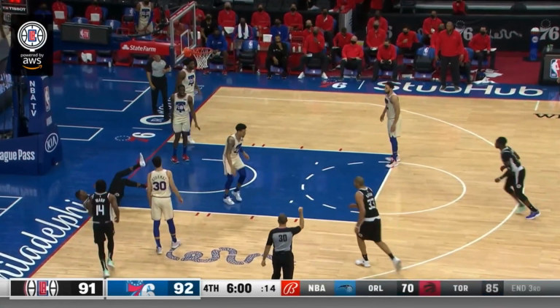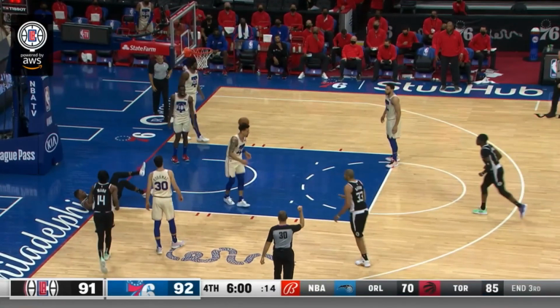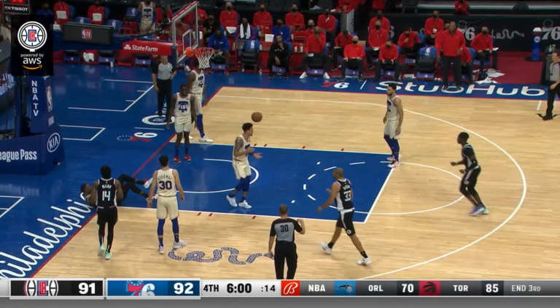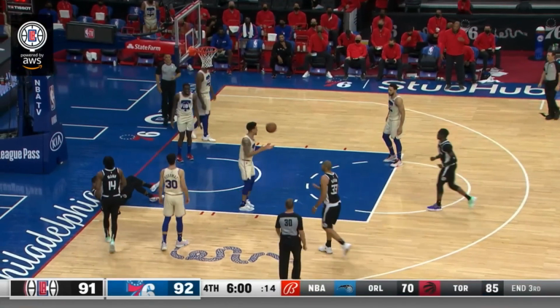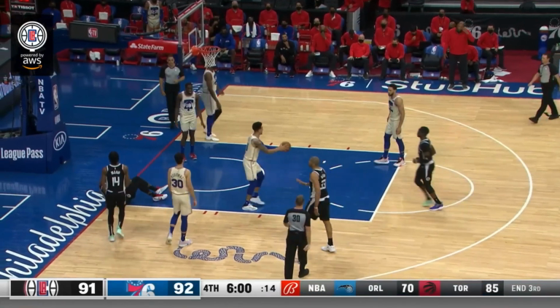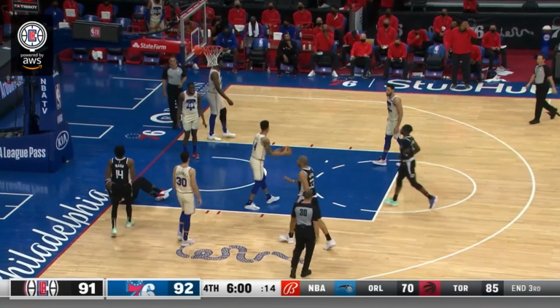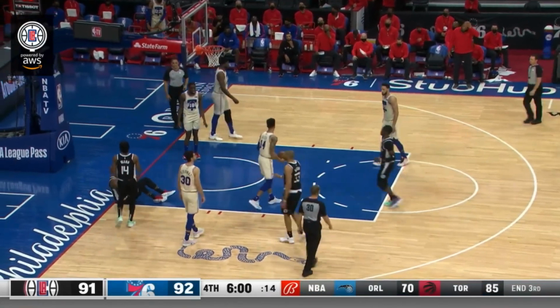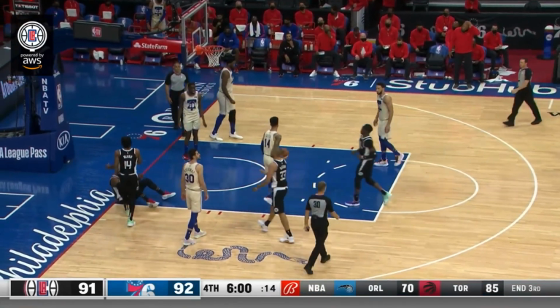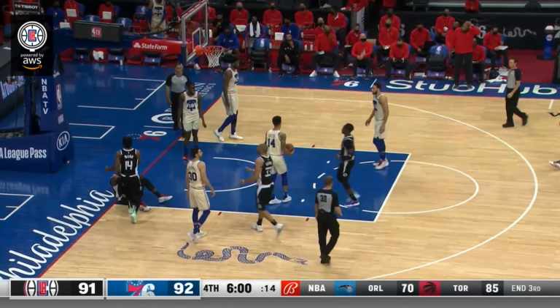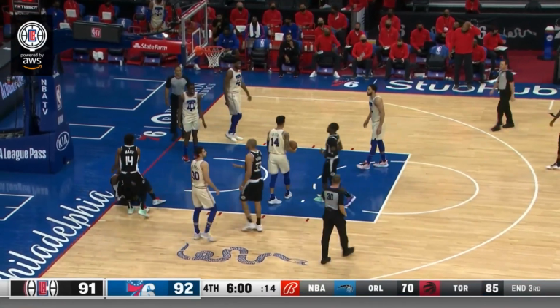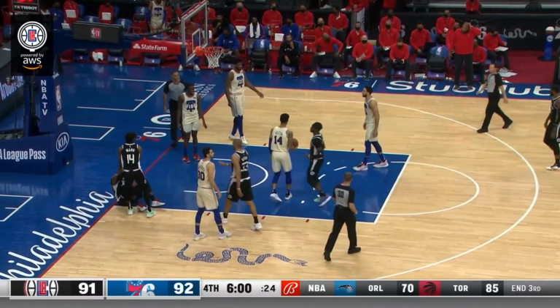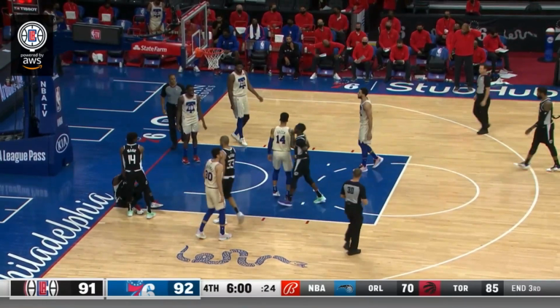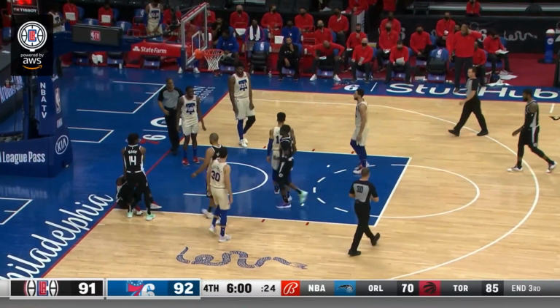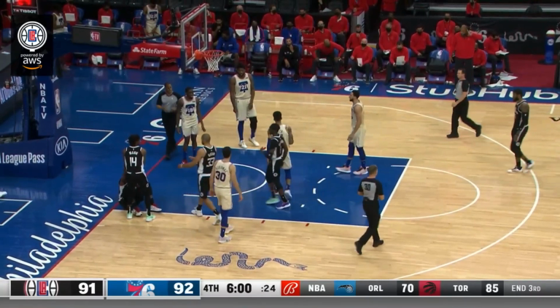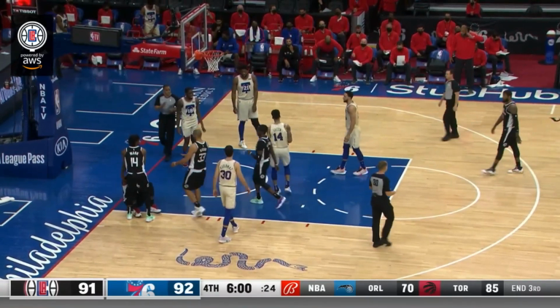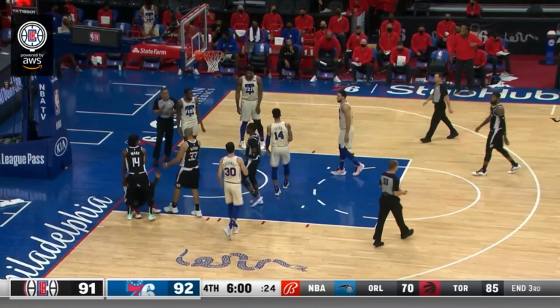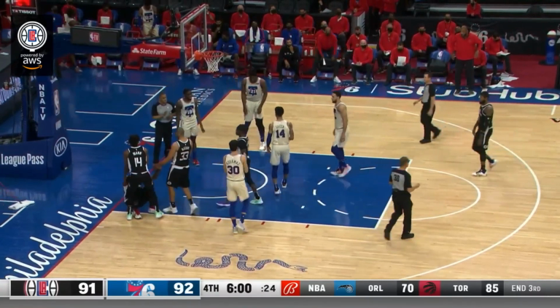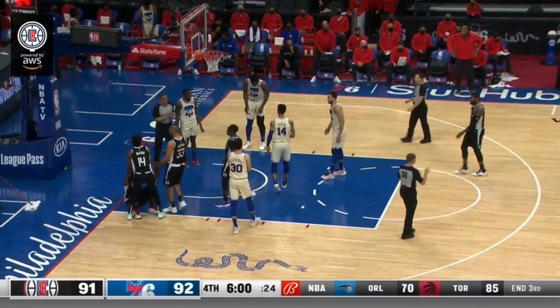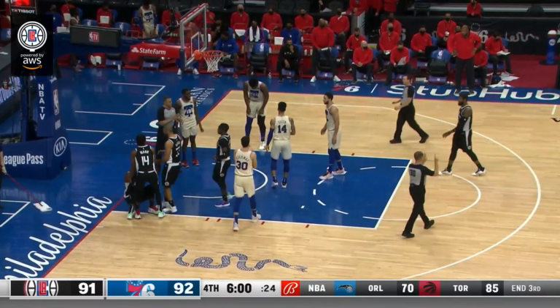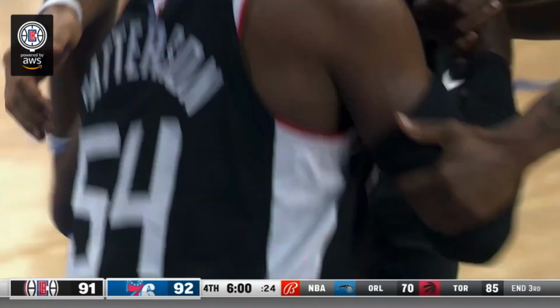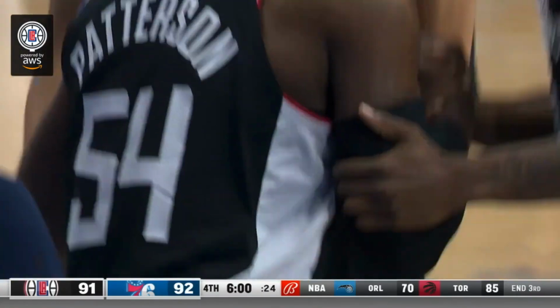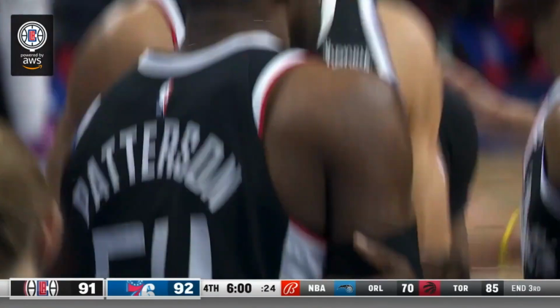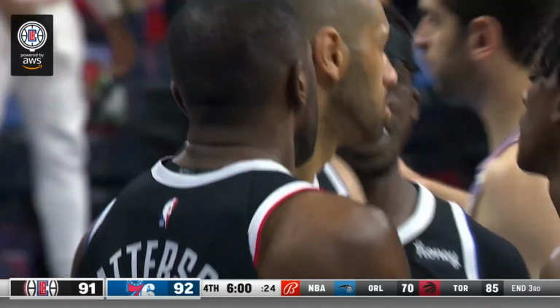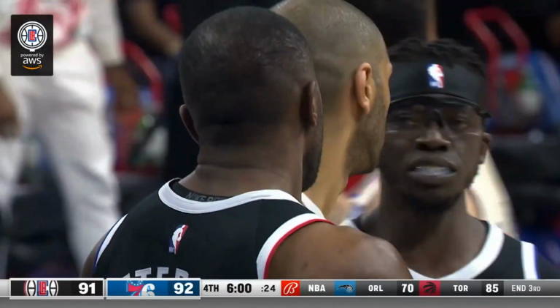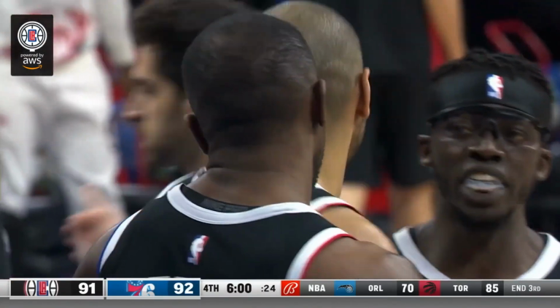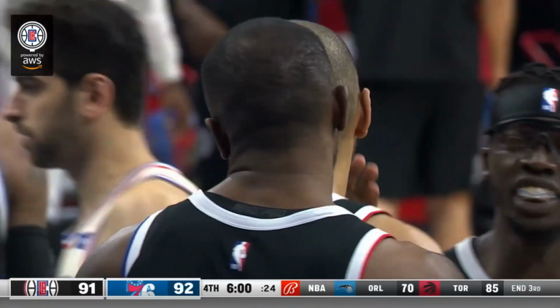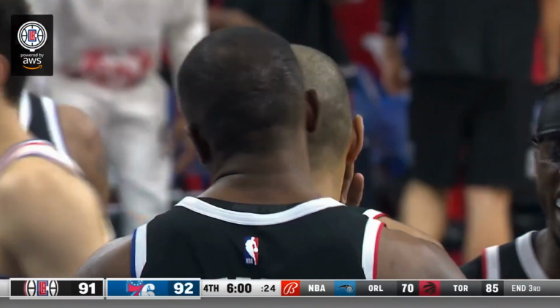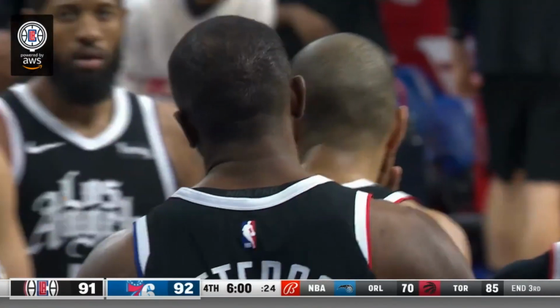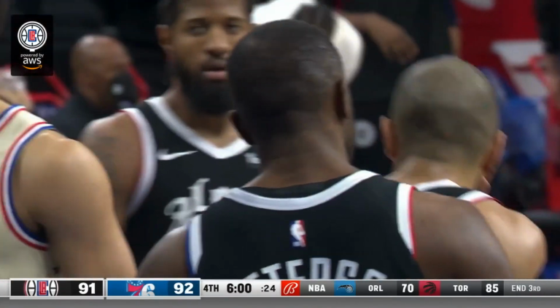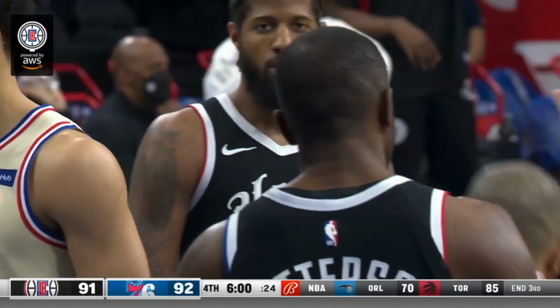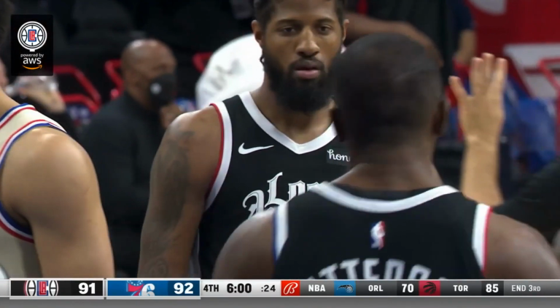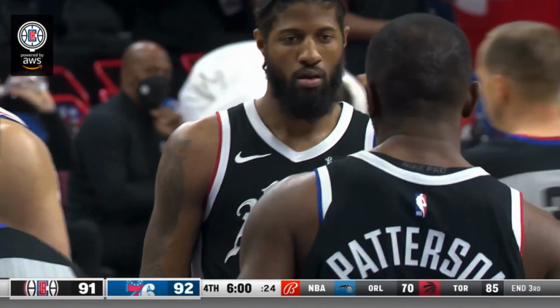Patrick Patterson's ability to space the floor and make the proper decisions every time on that end are very valuable.